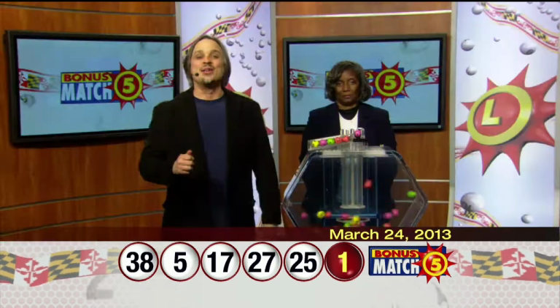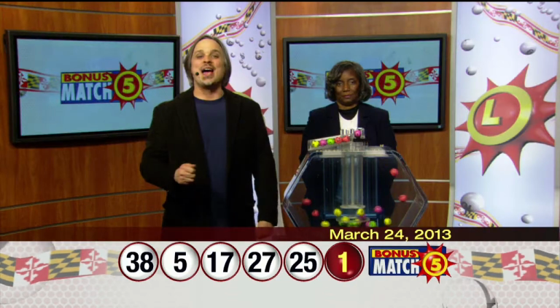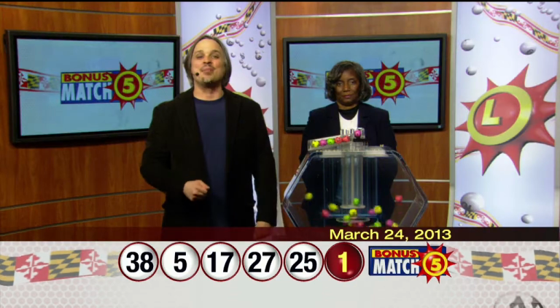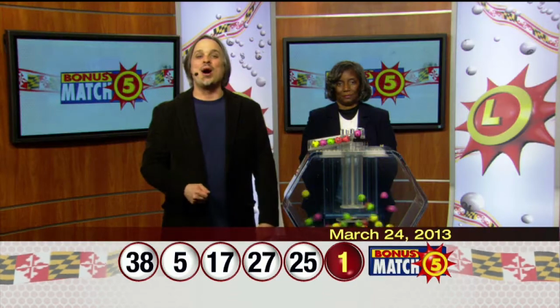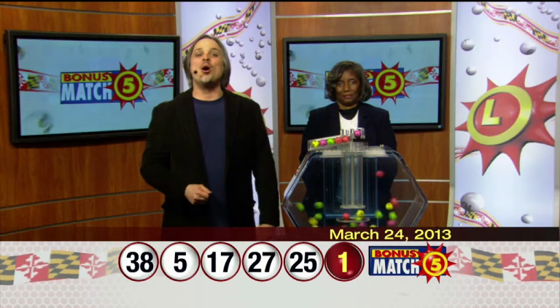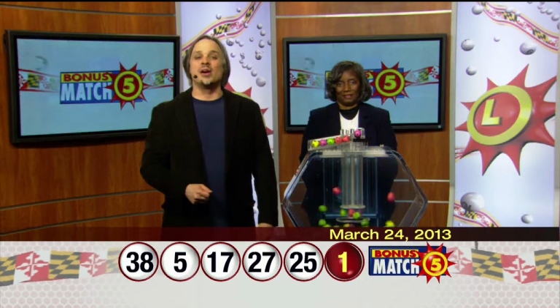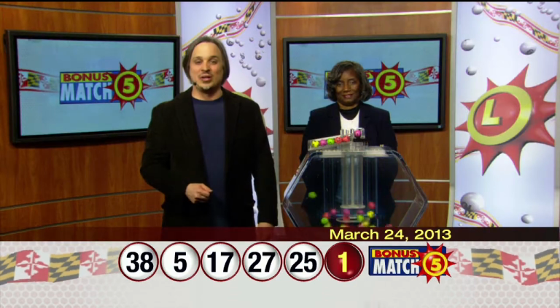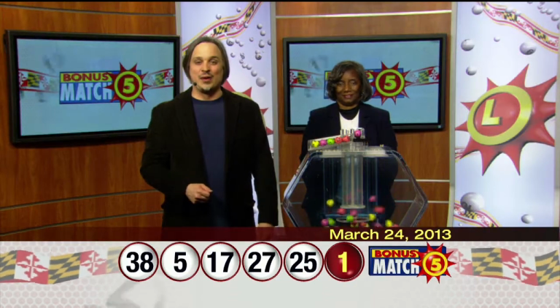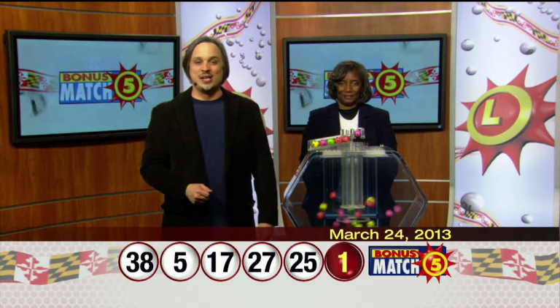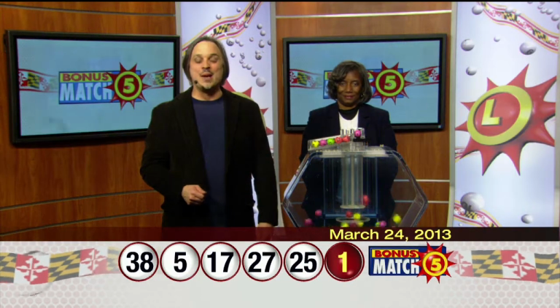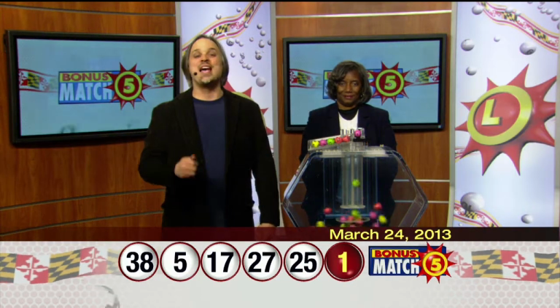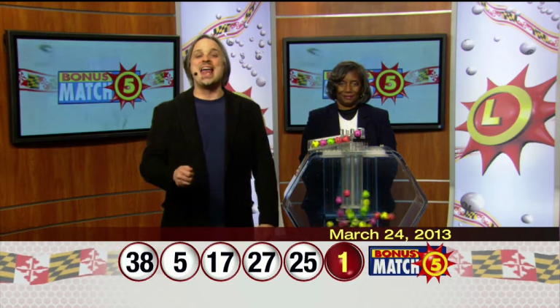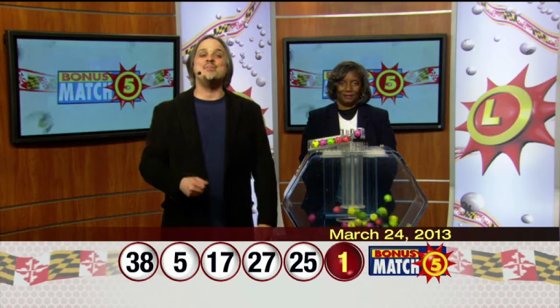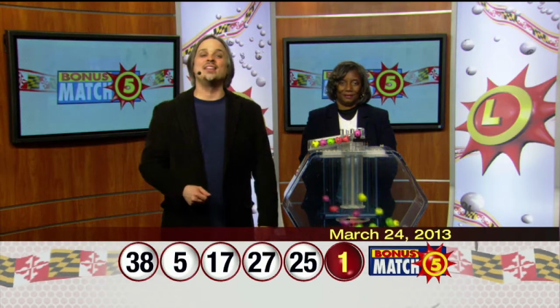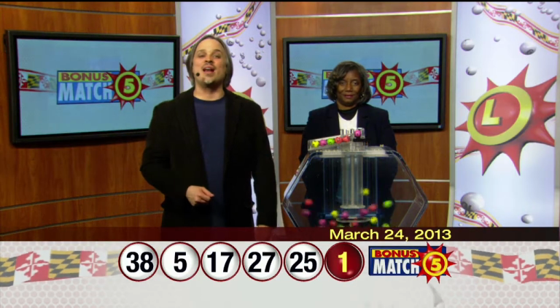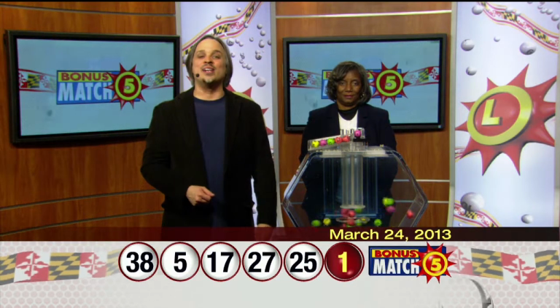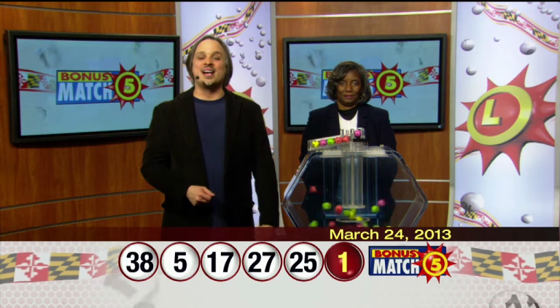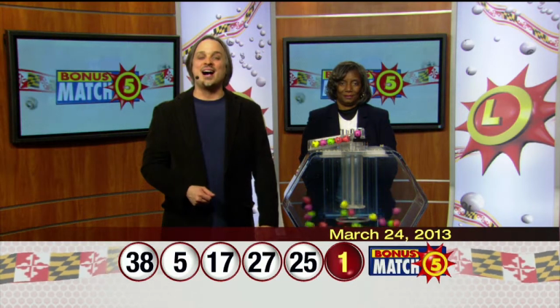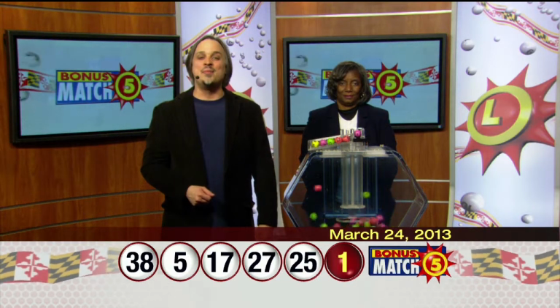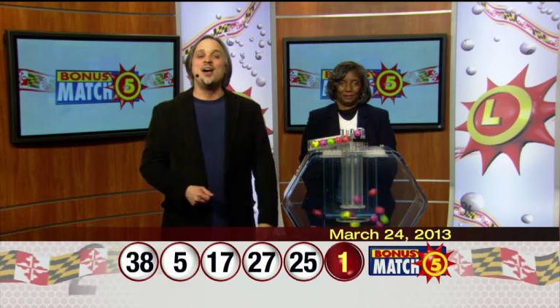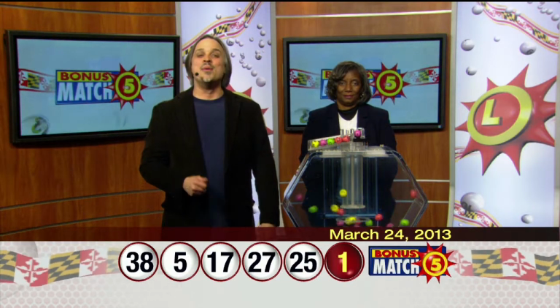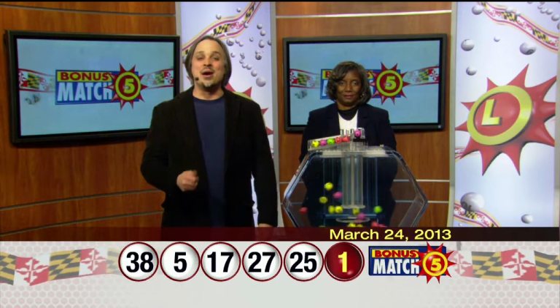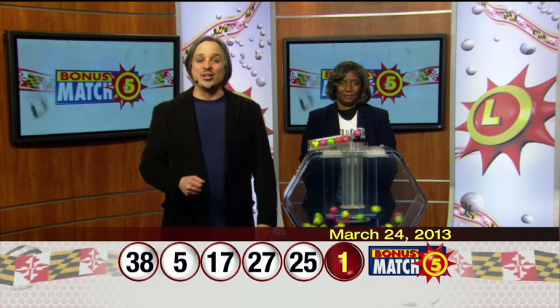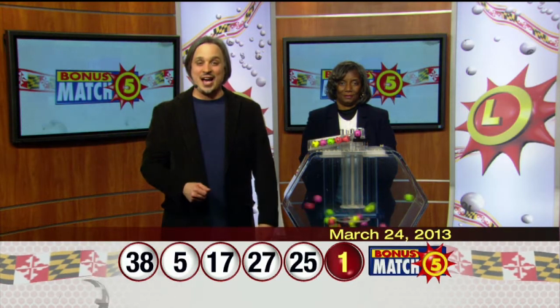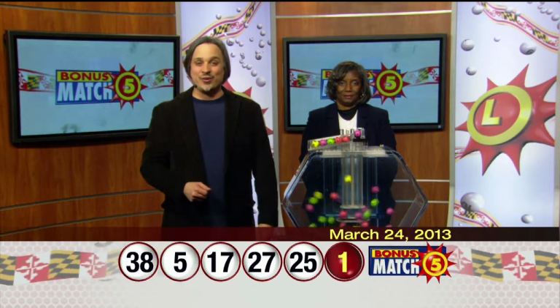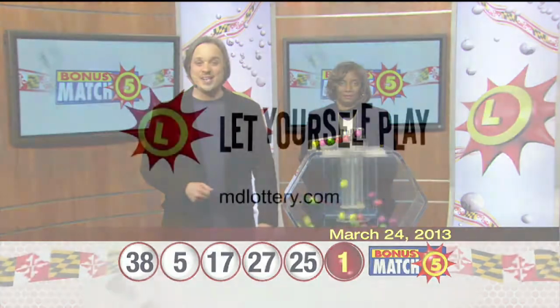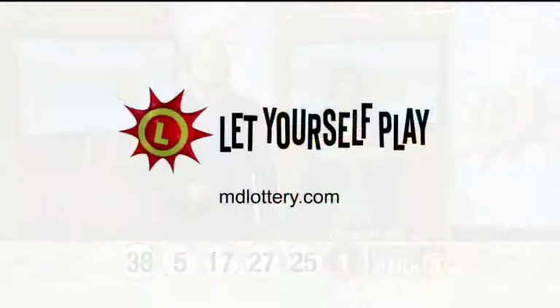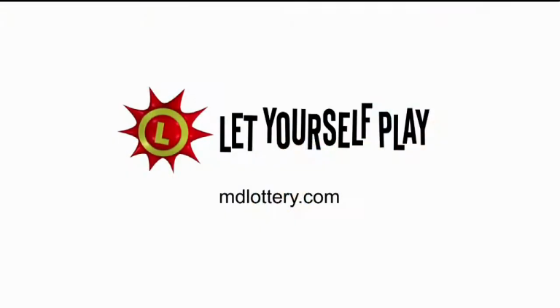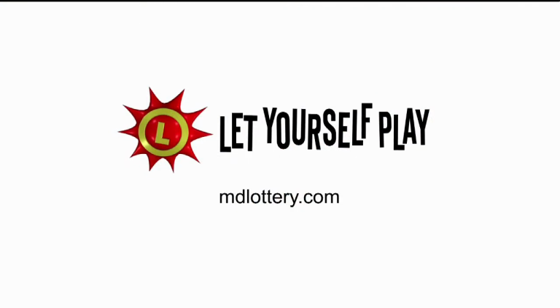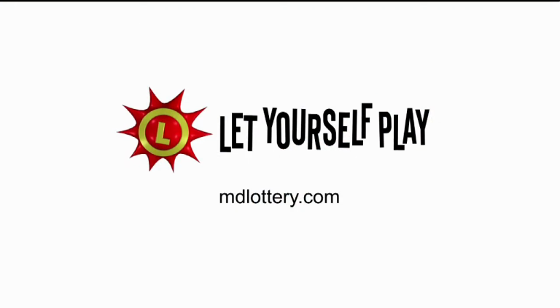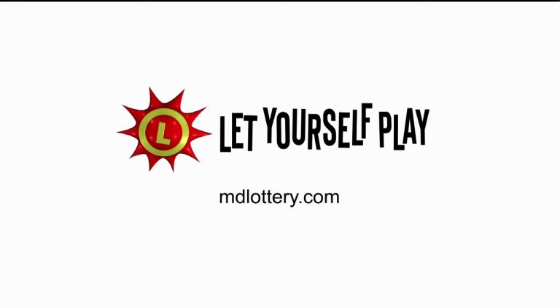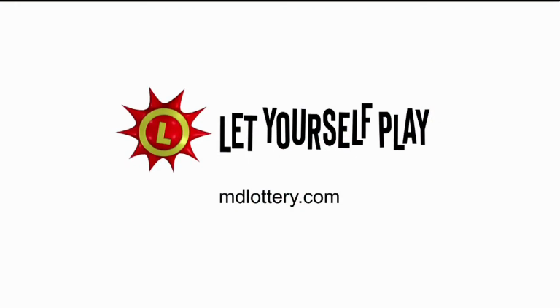Learn how to play all Maryland Lottery games at mdlottery.com. The Maryland Lottery — let yourself play.